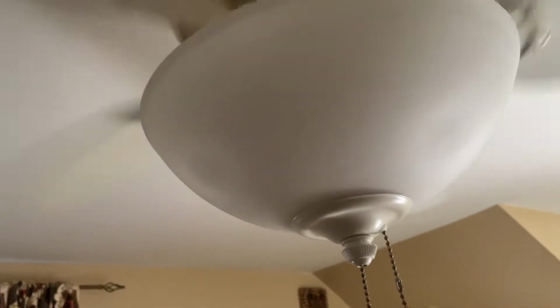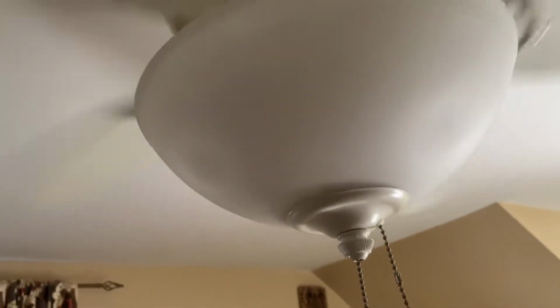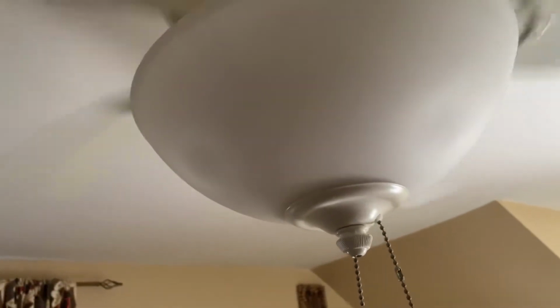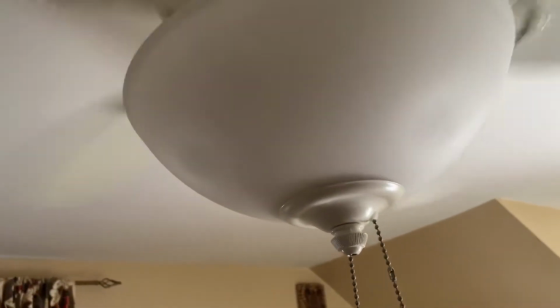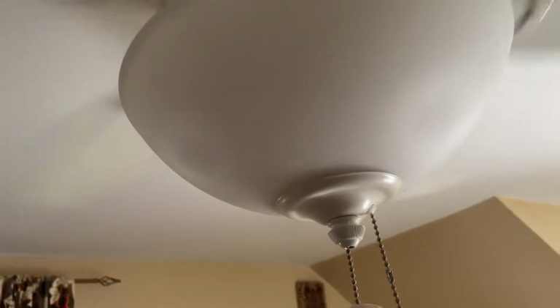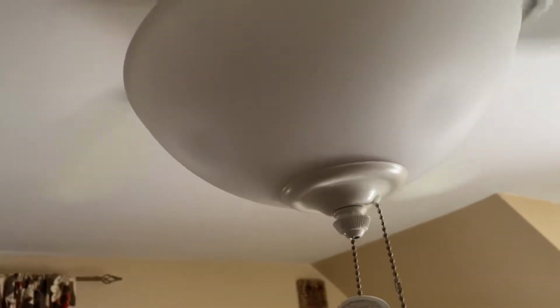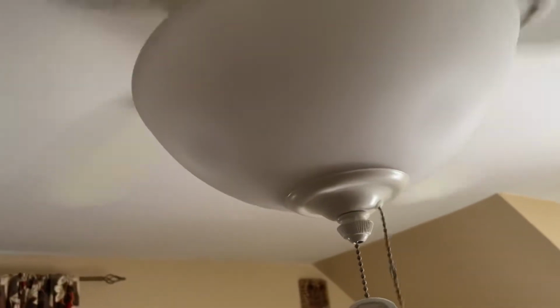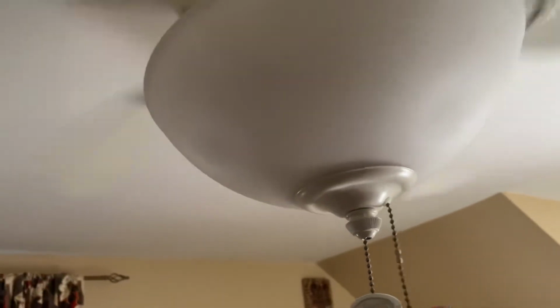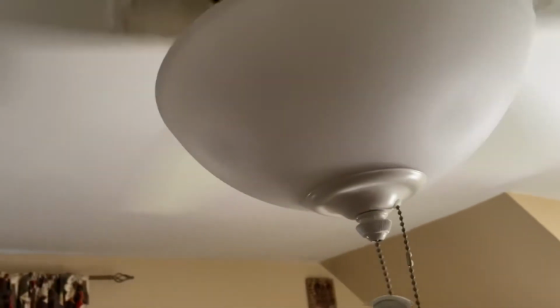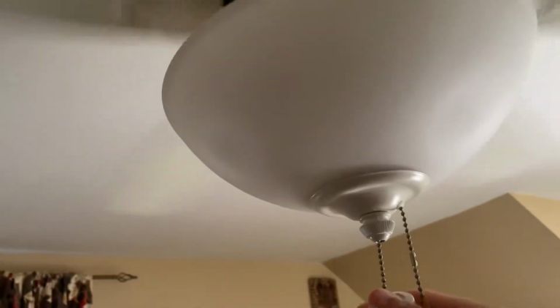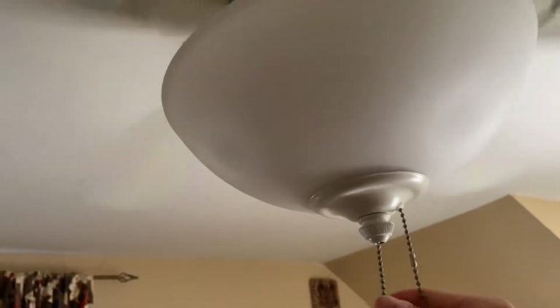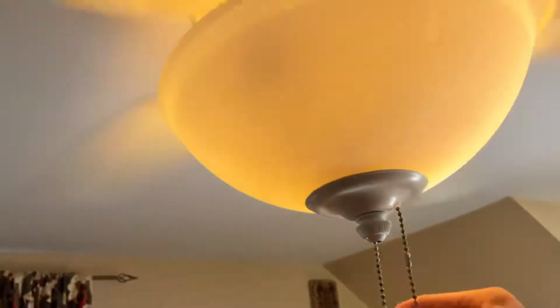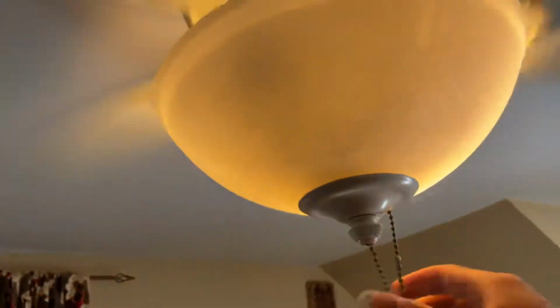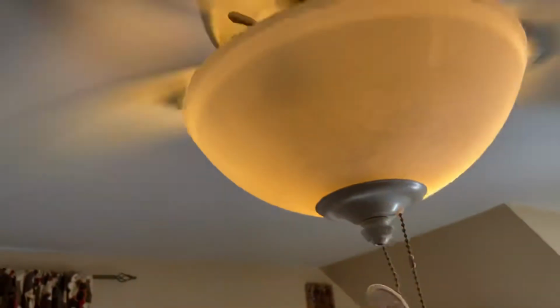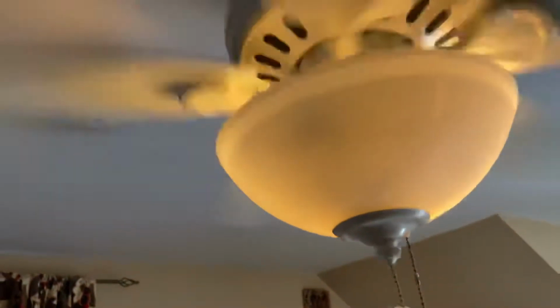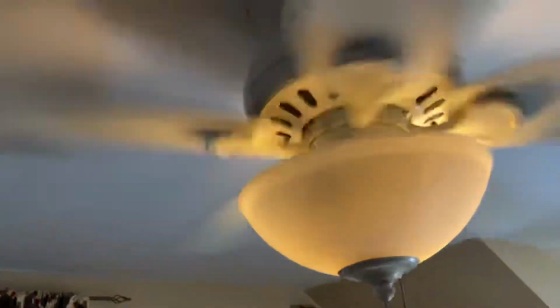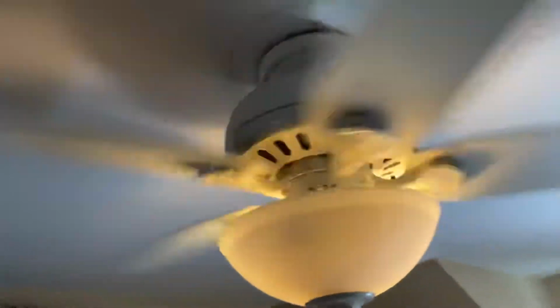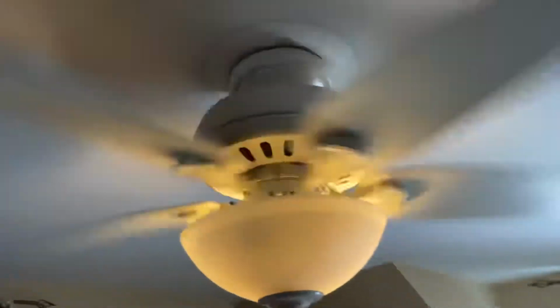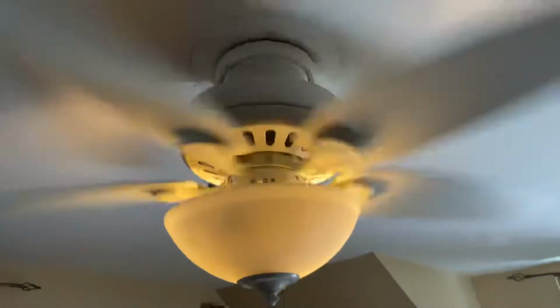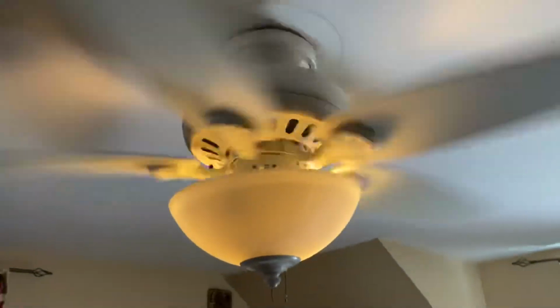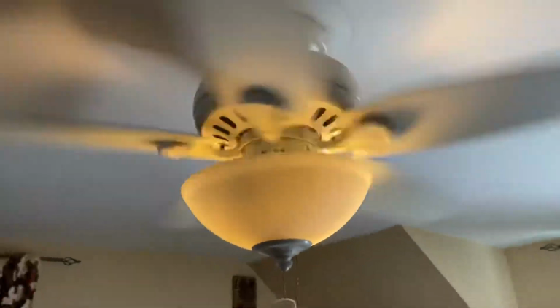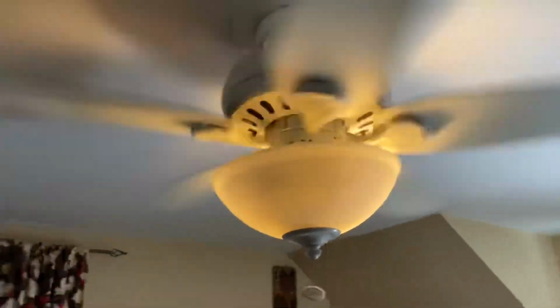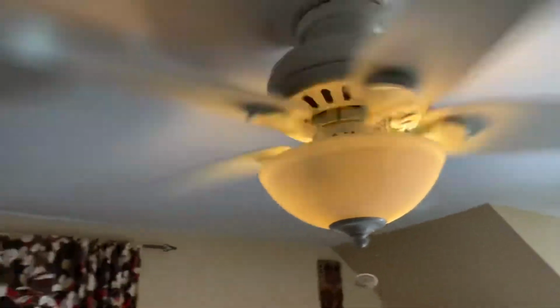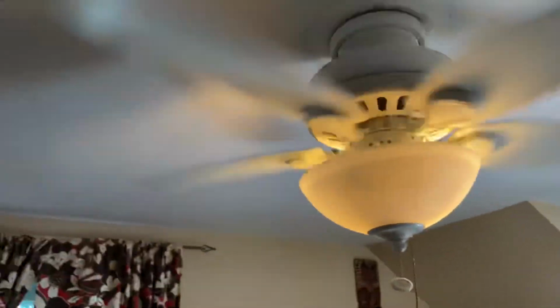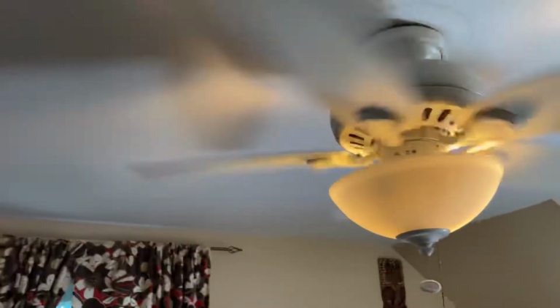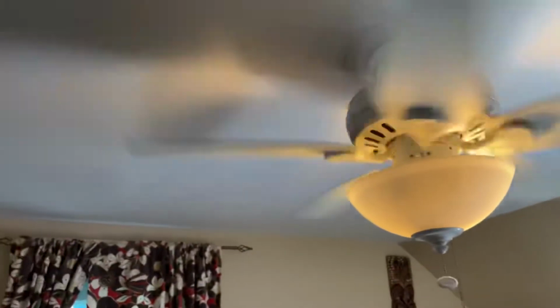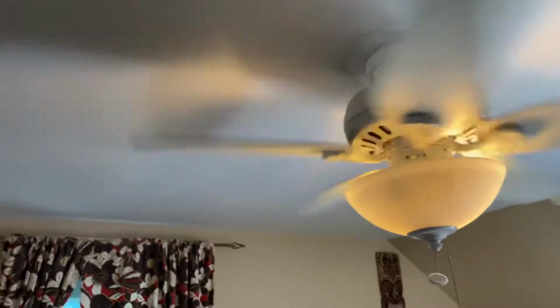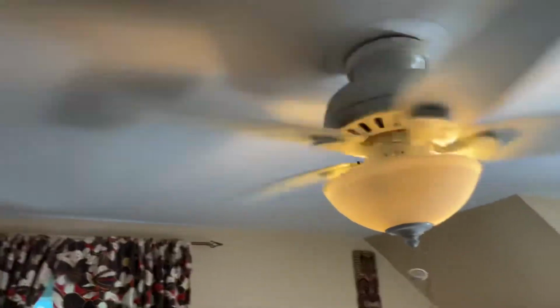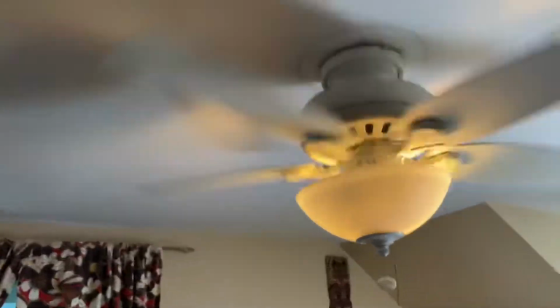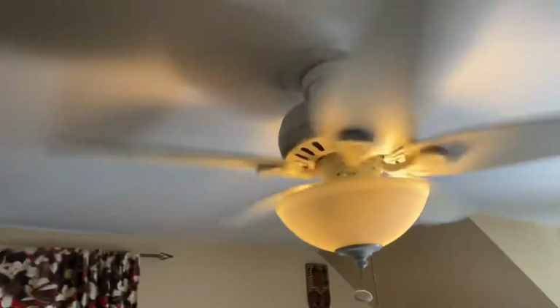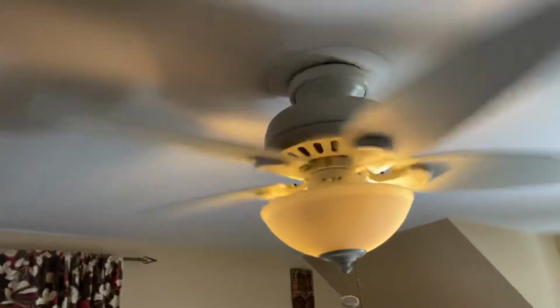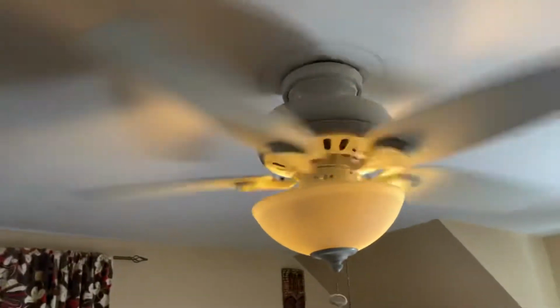I forgot to show the light. Back on medium. Show the light. I'm in here — I'm doing a video of the fan.